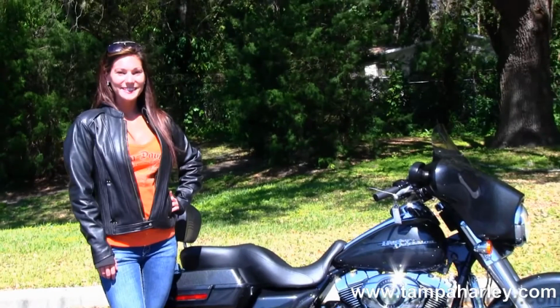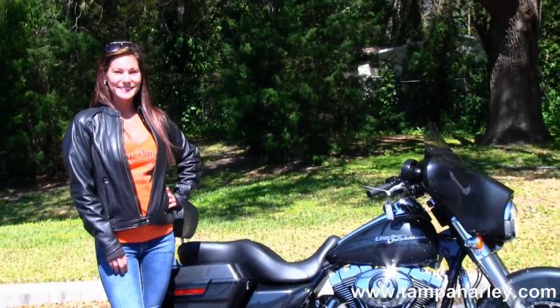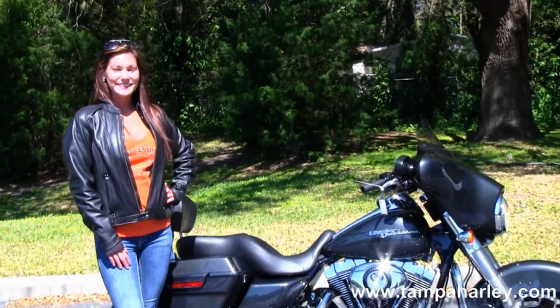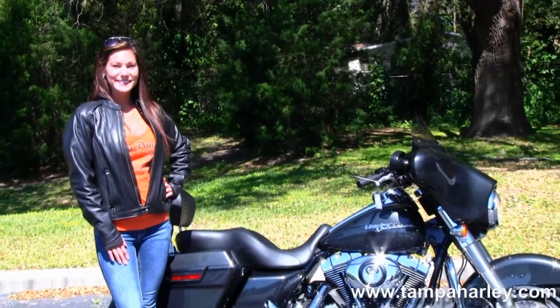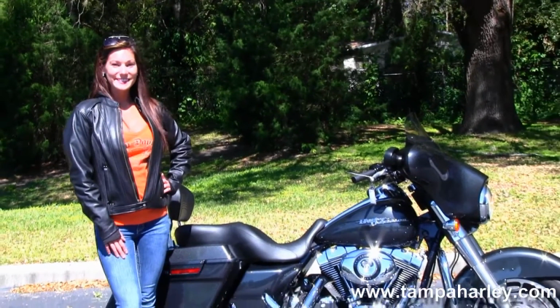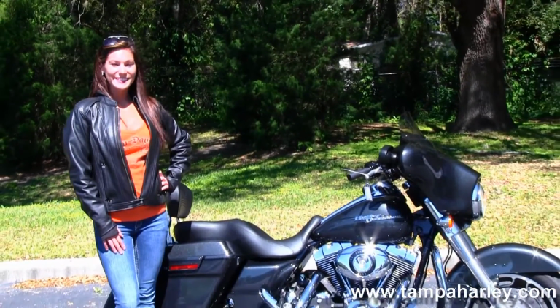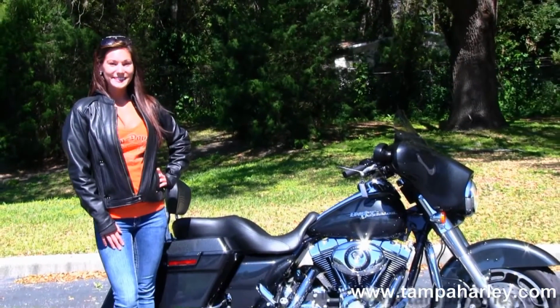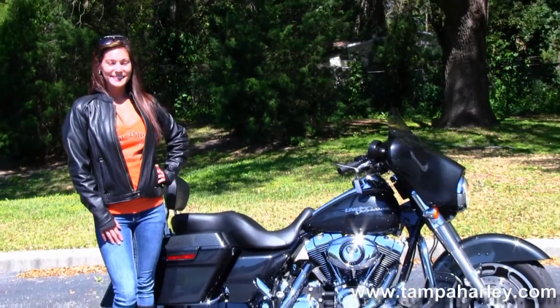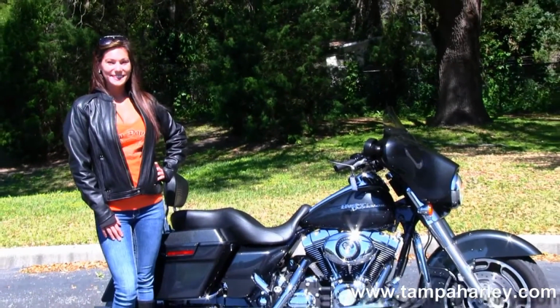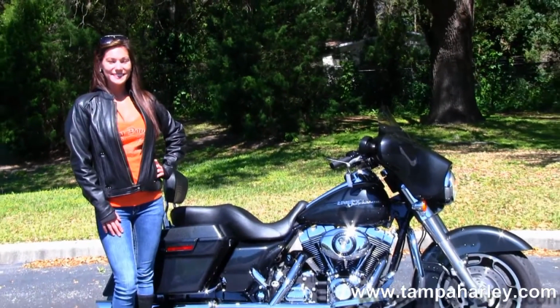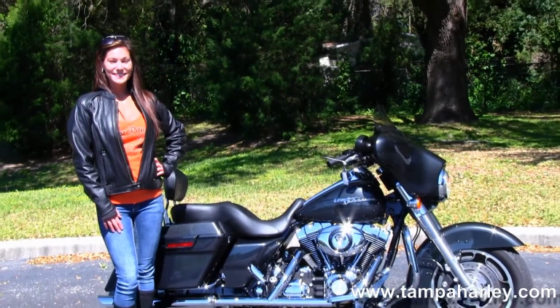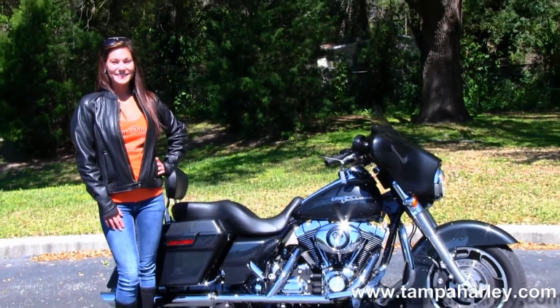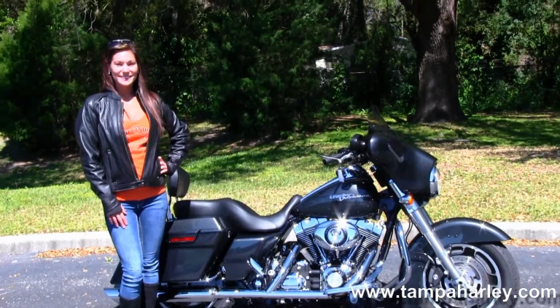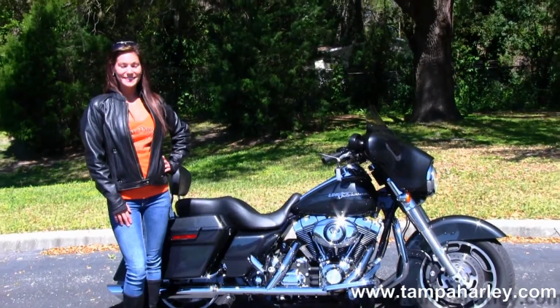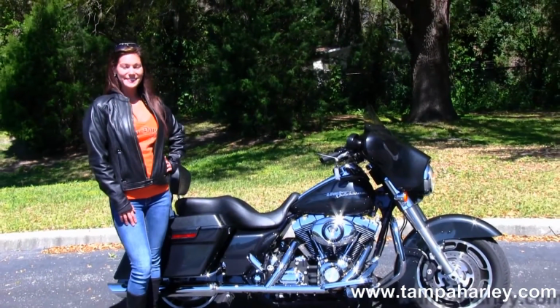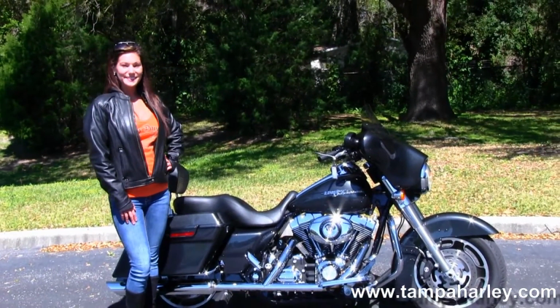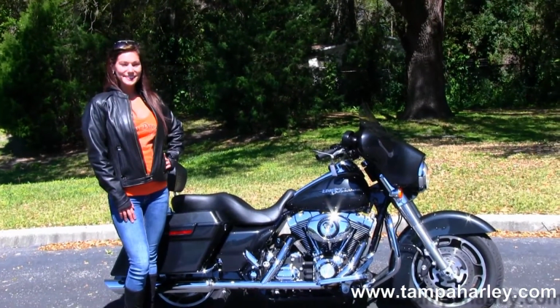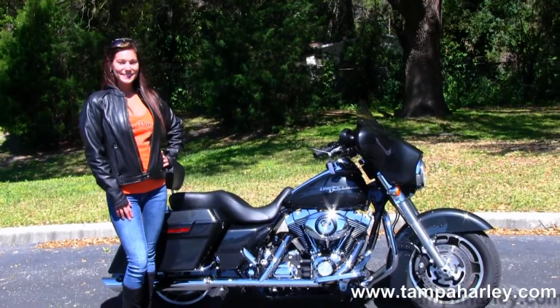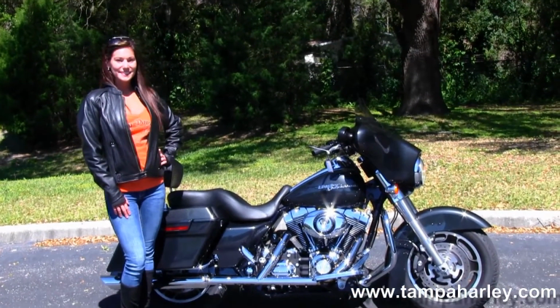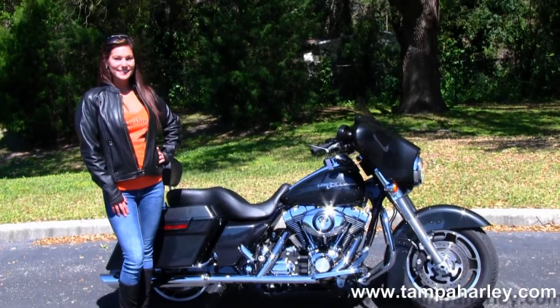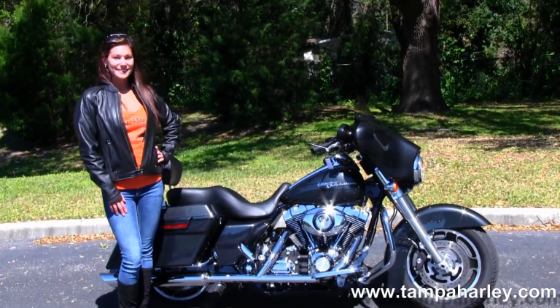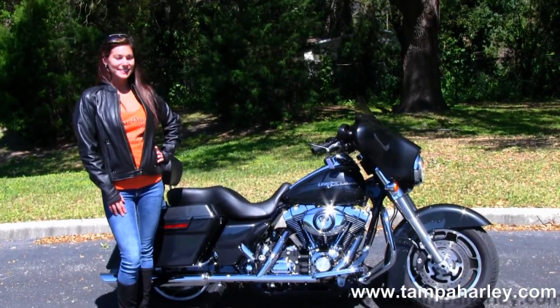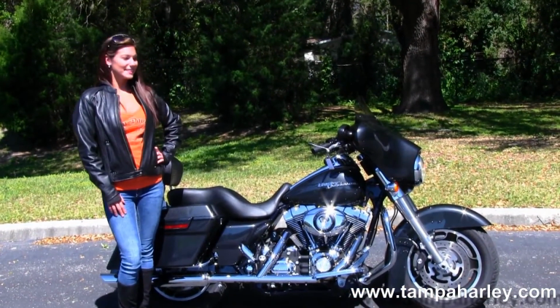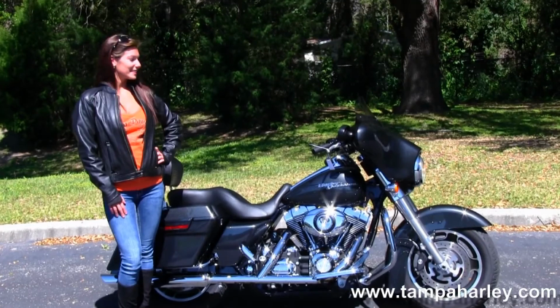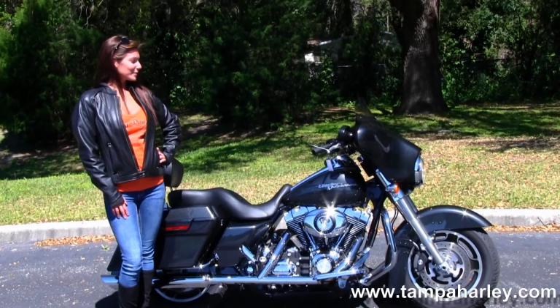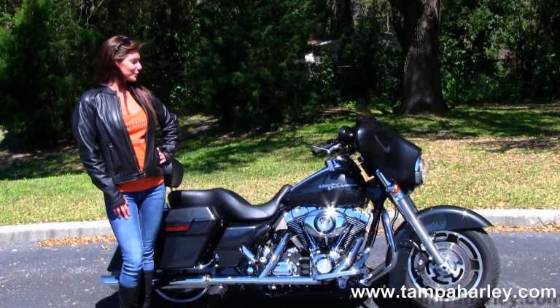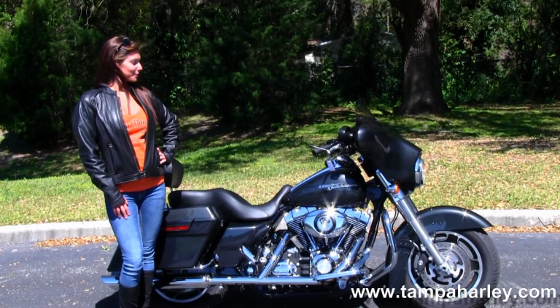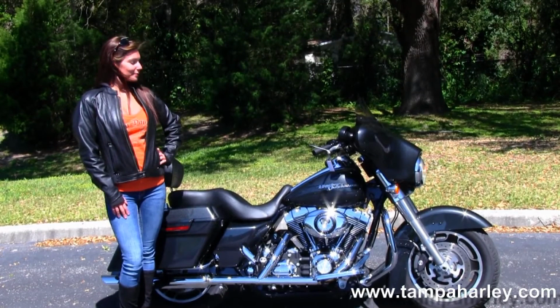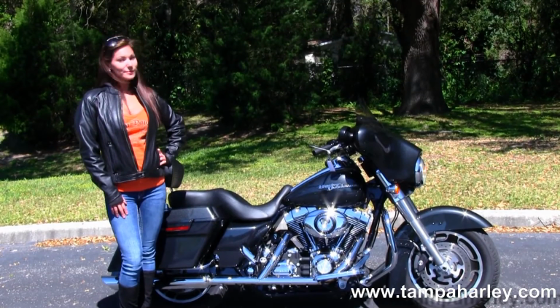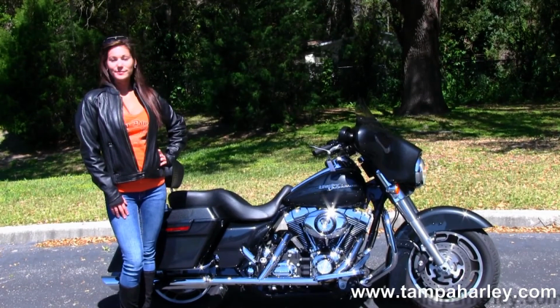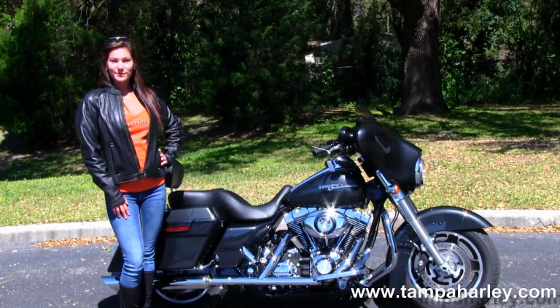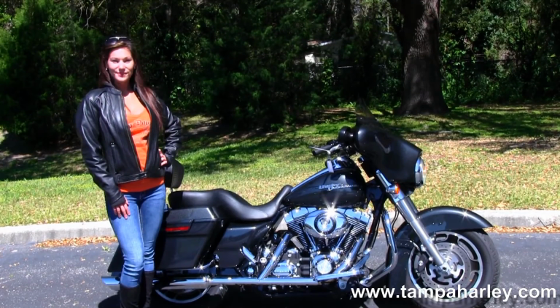cars, campers, trucks, RVs, boats — you name it, we take it. We're rated number one in customer service and have over 200 pre-owned bikes in stock.